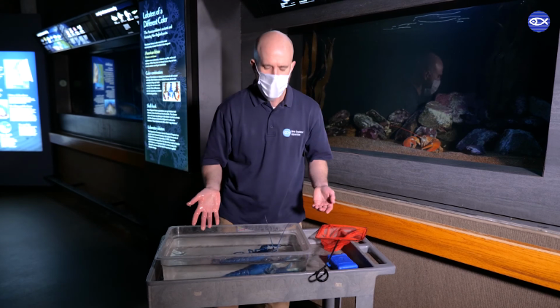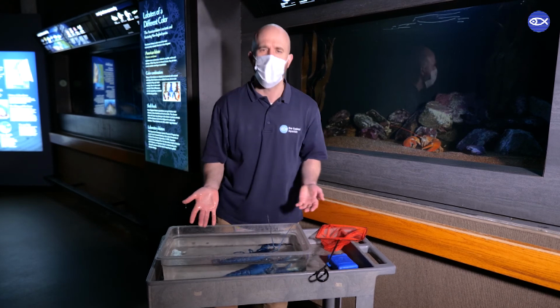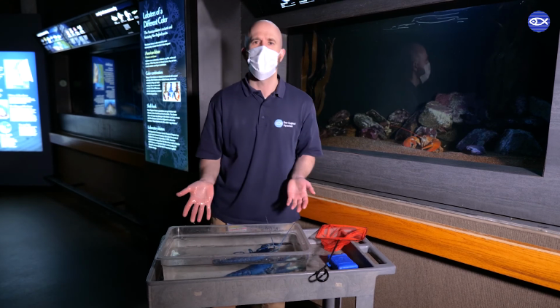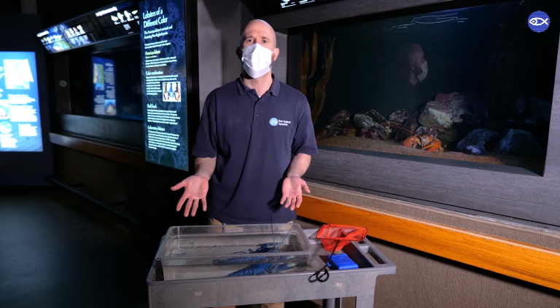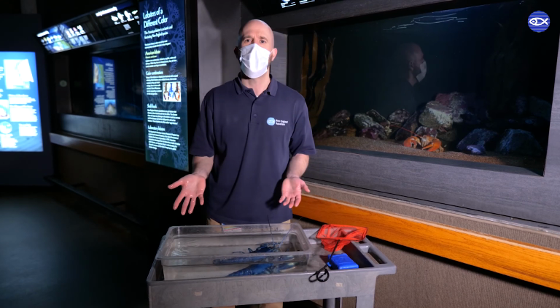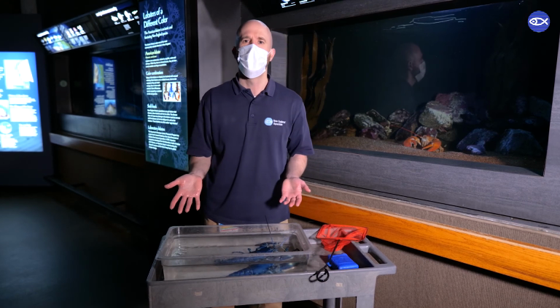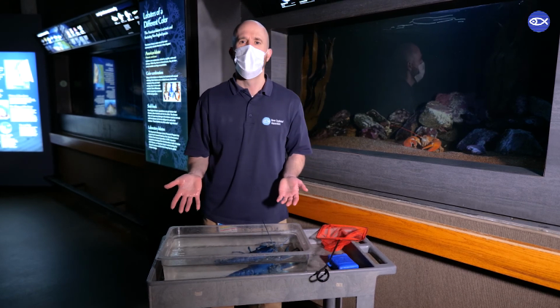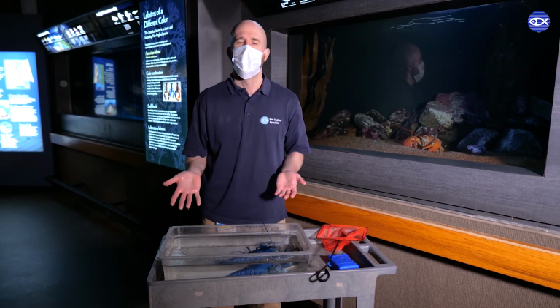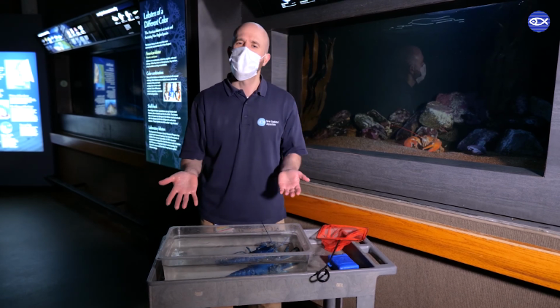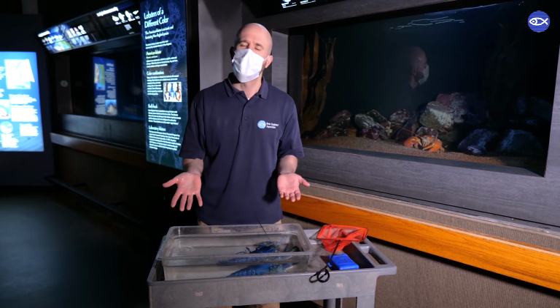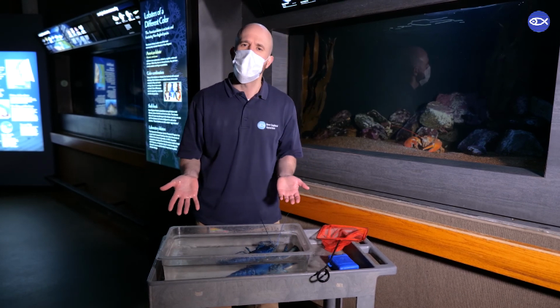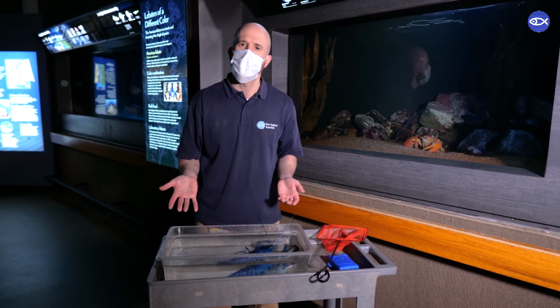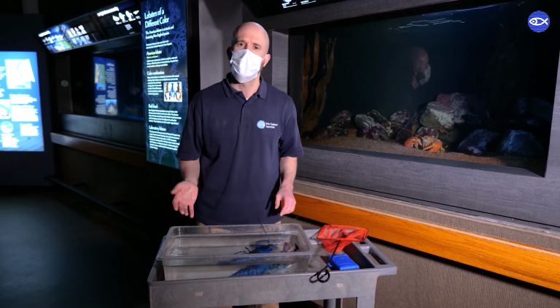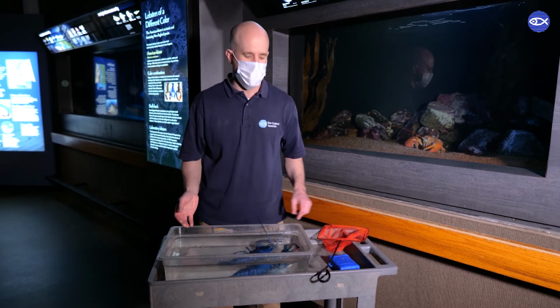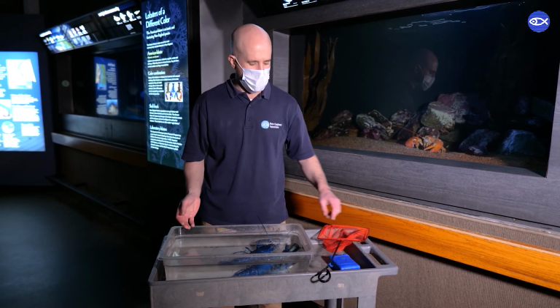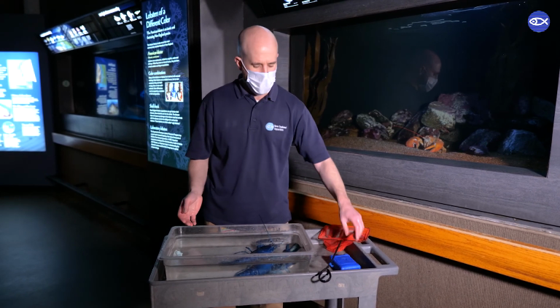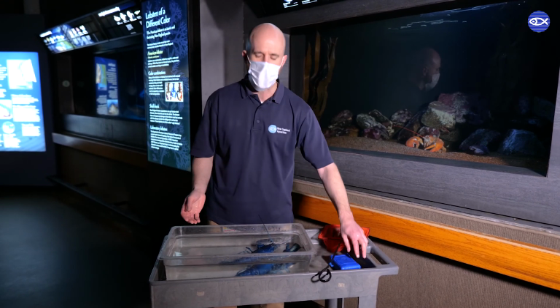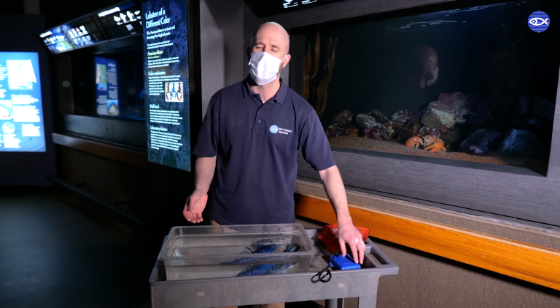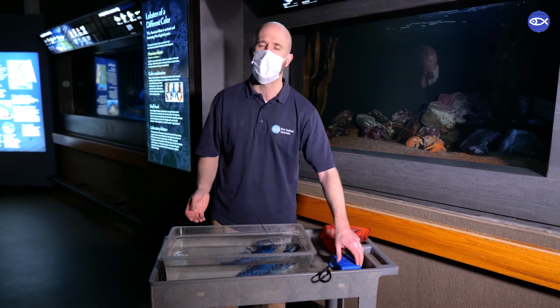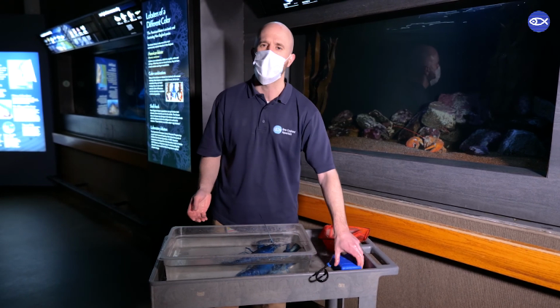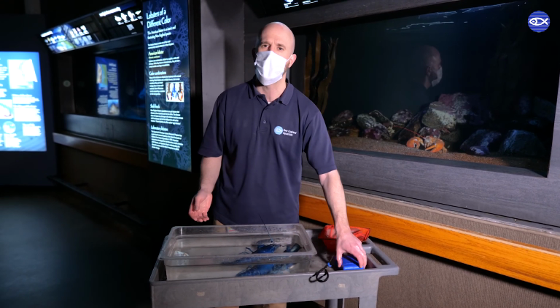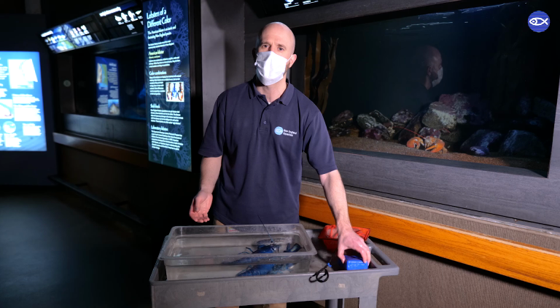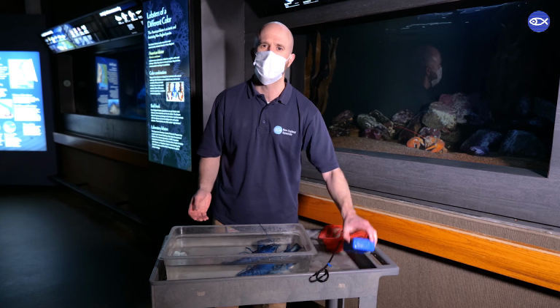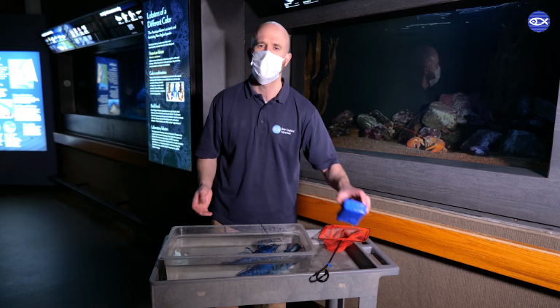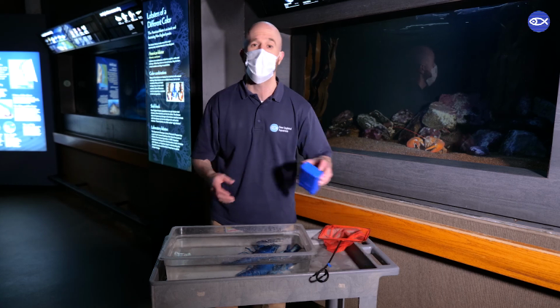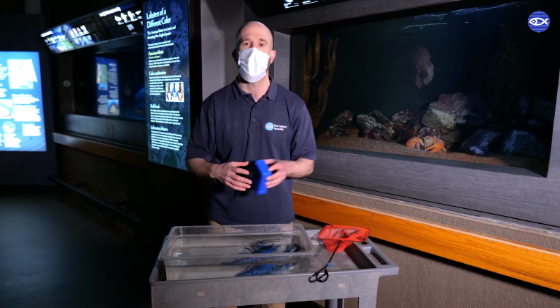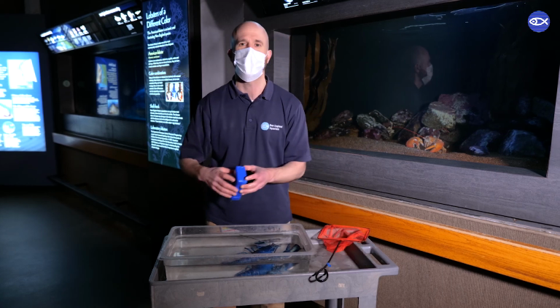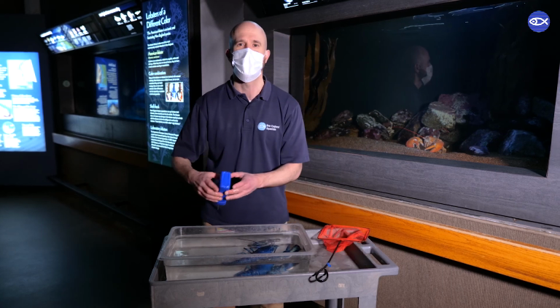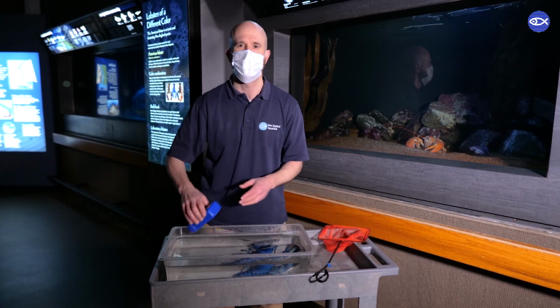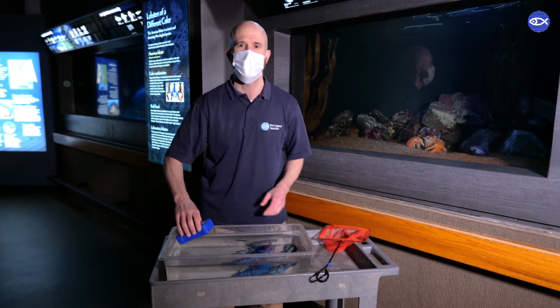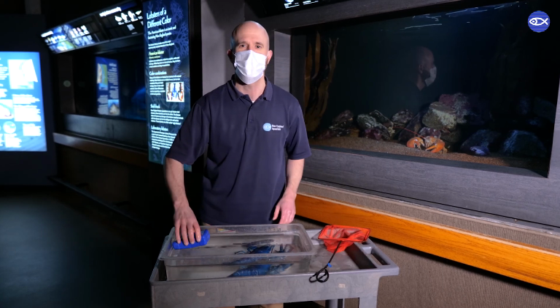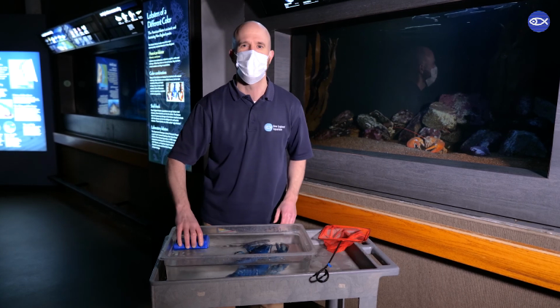No harm, no foul. Thanks for tuning in to learn more about how to properly handle lobsters. Come back and see us soon.